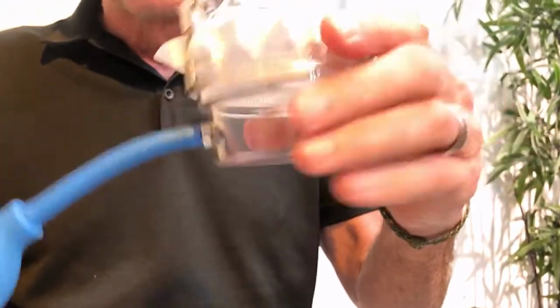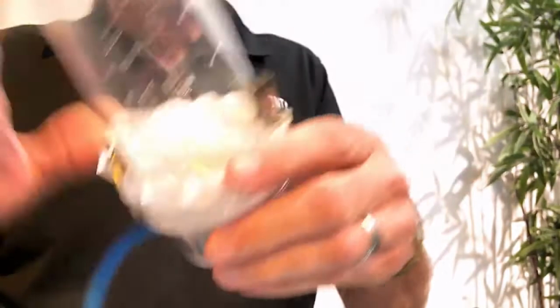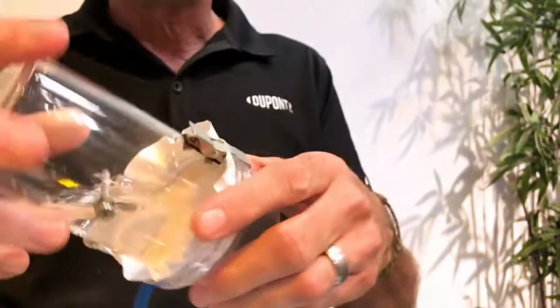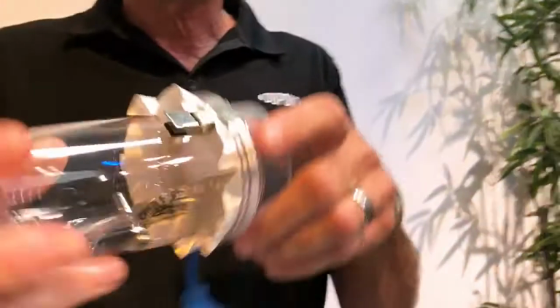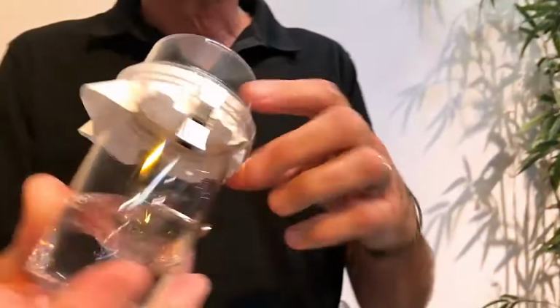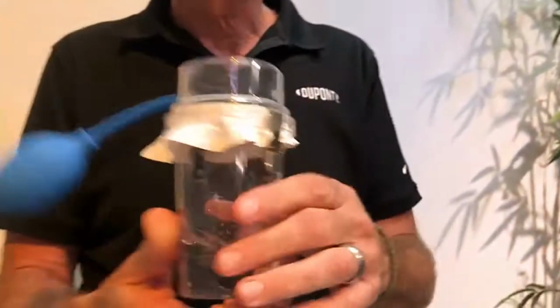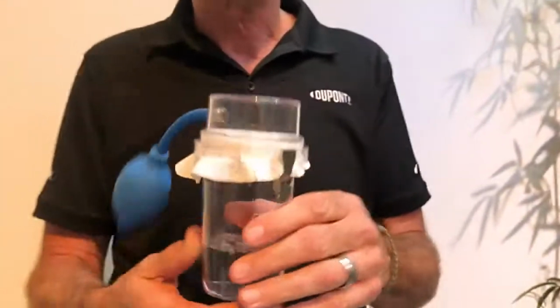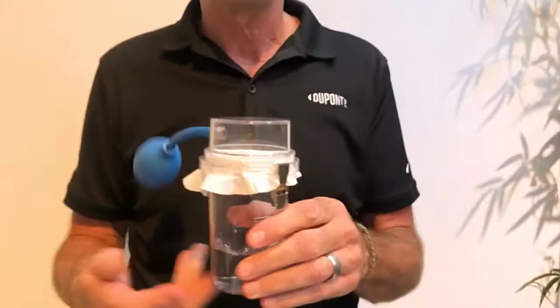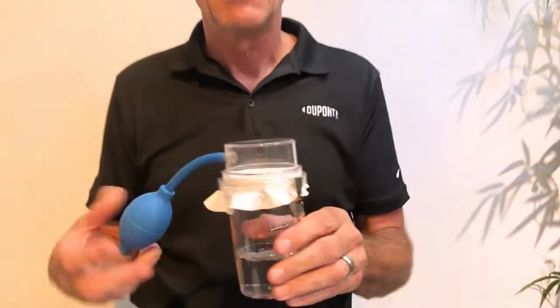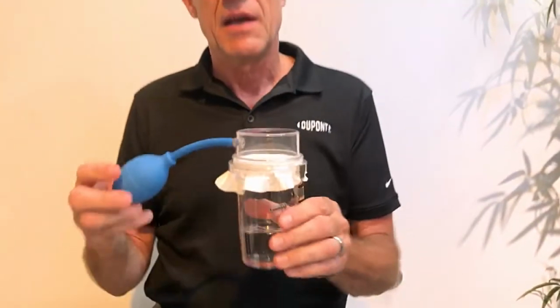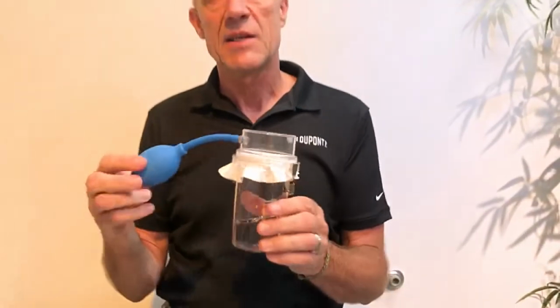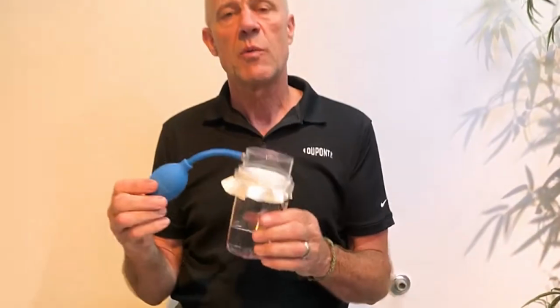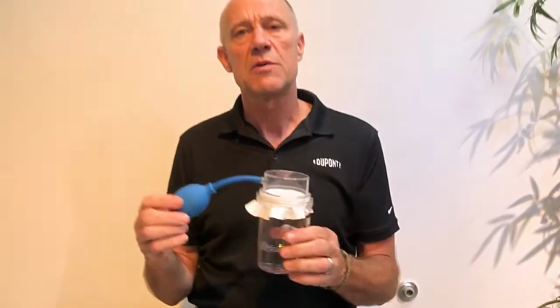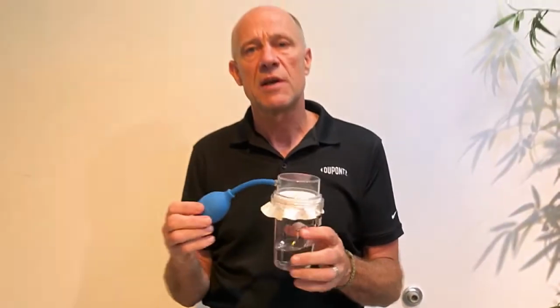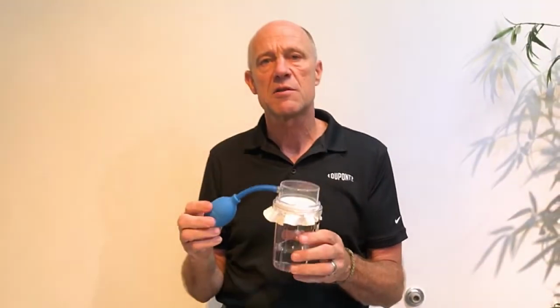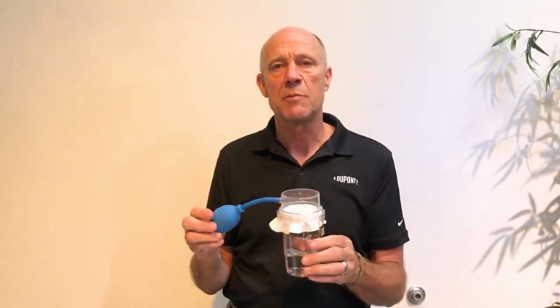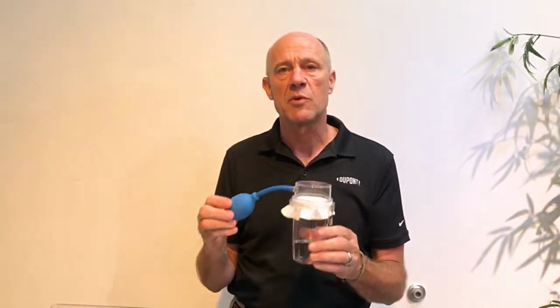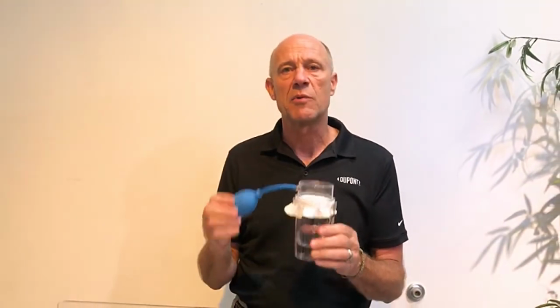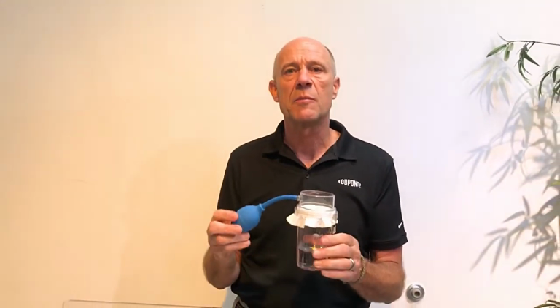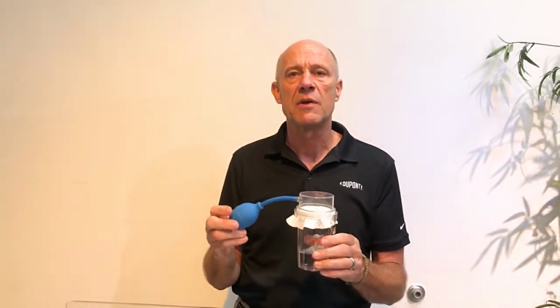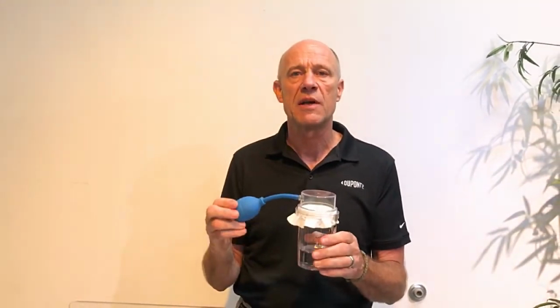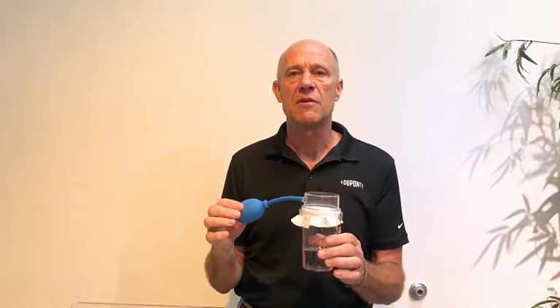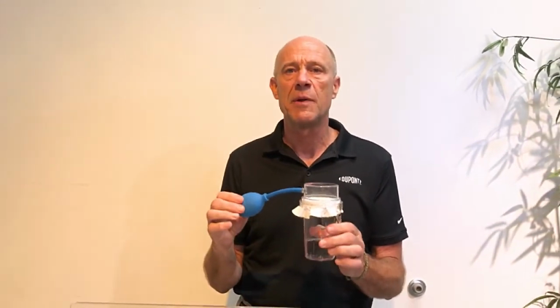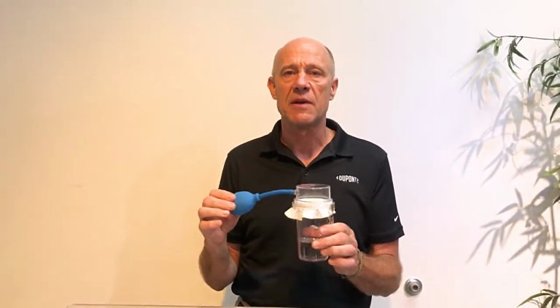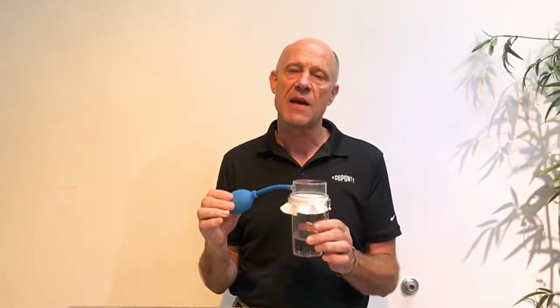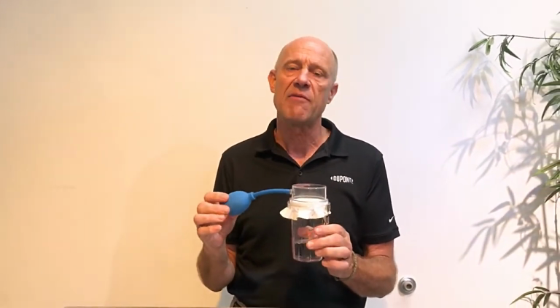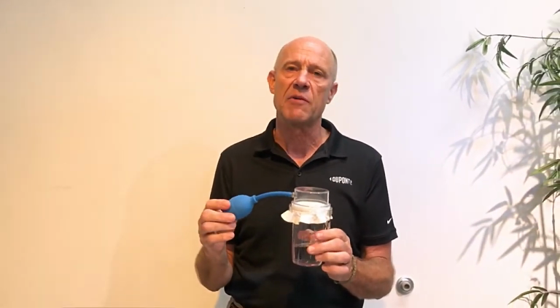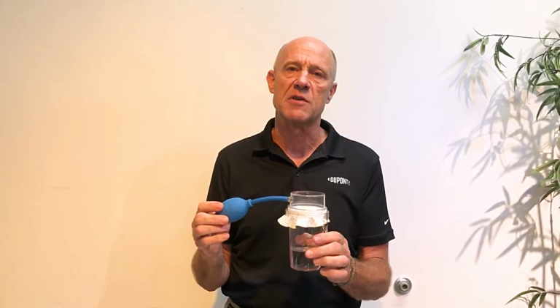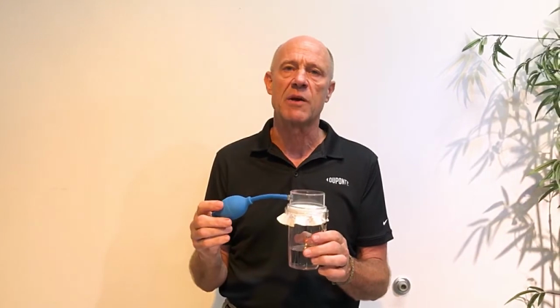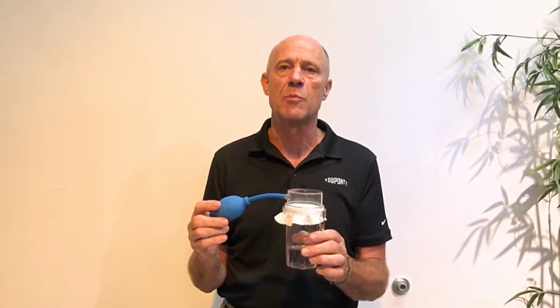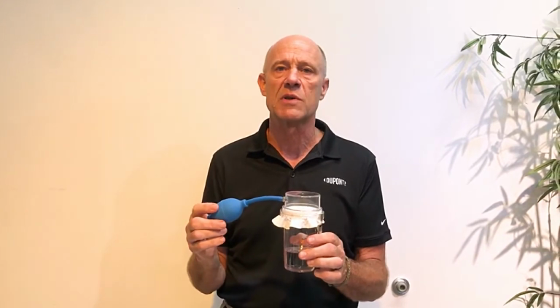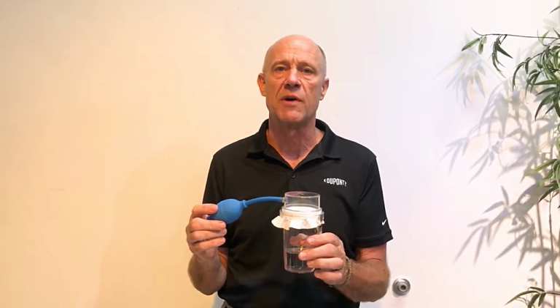So that is the bubbler kit, and that's what we use to illustrate both the breathability and durability of Tyvek versus microporous film.